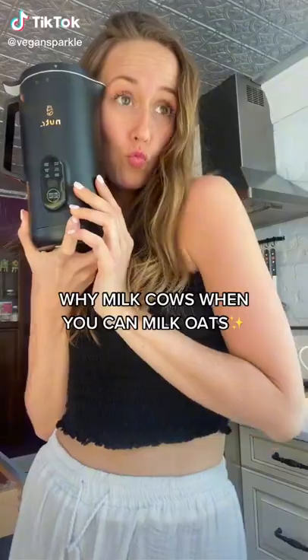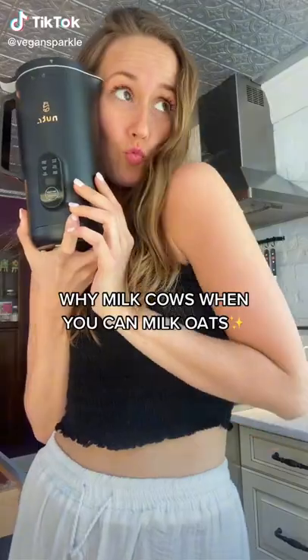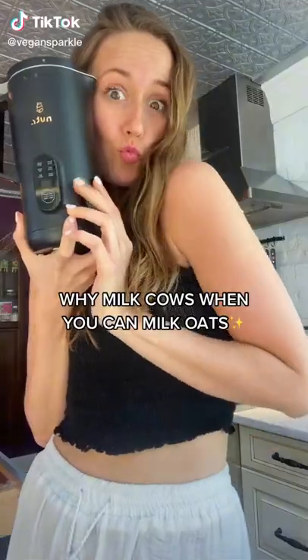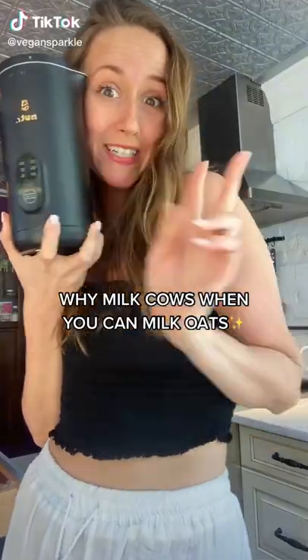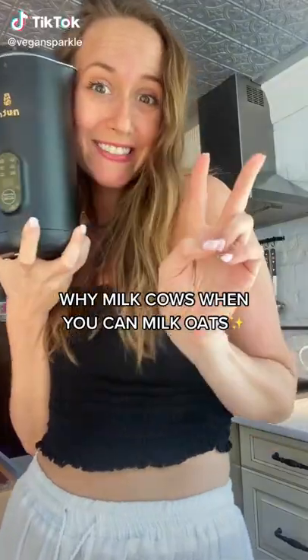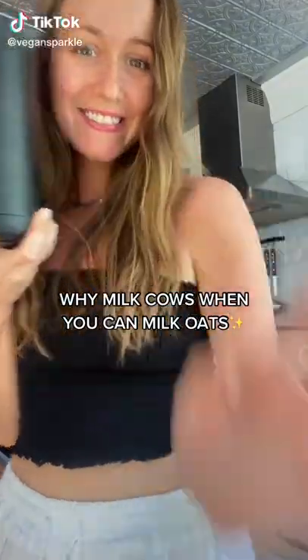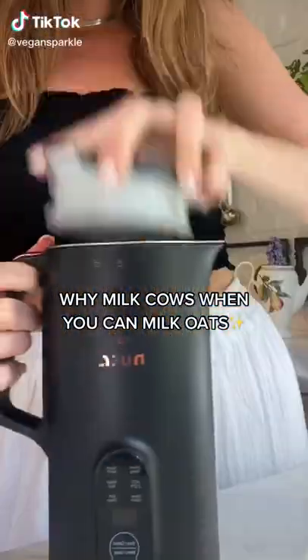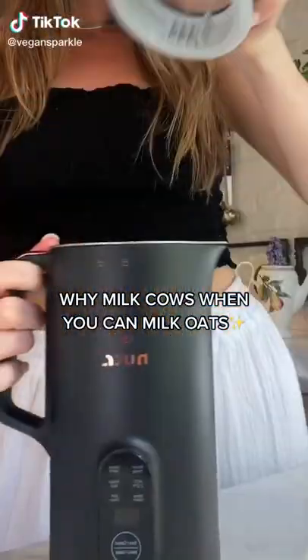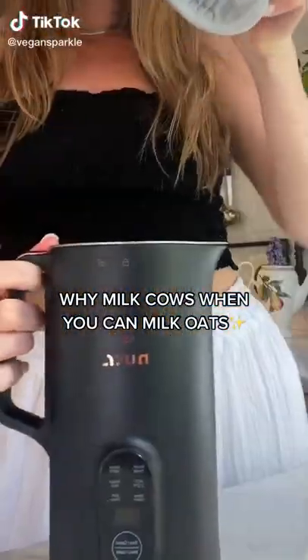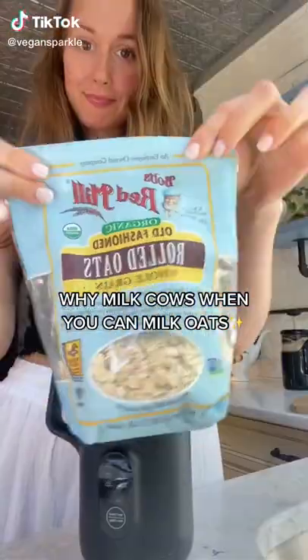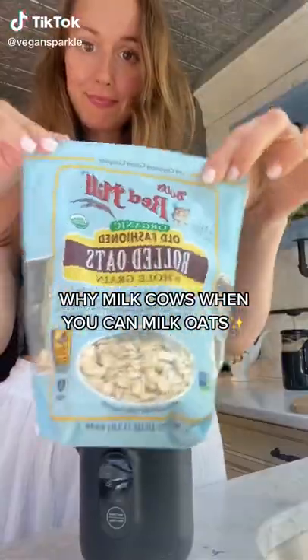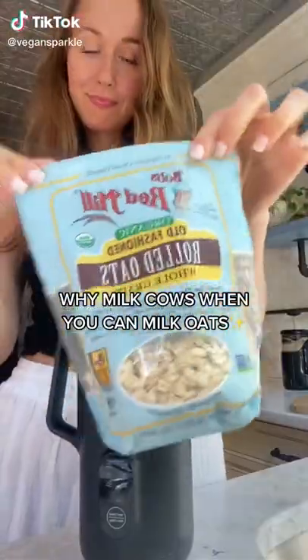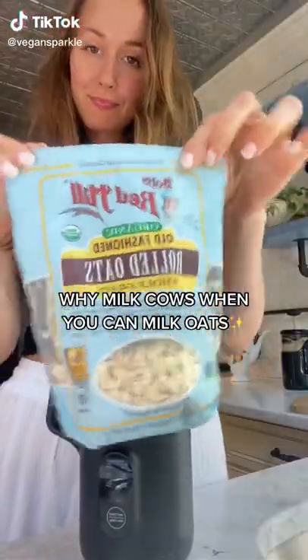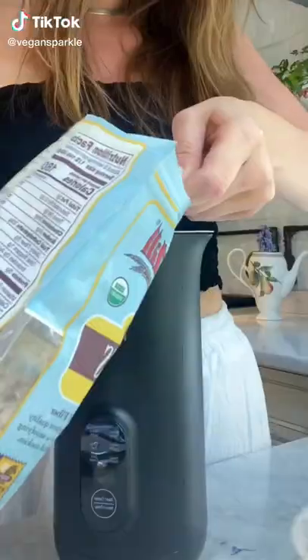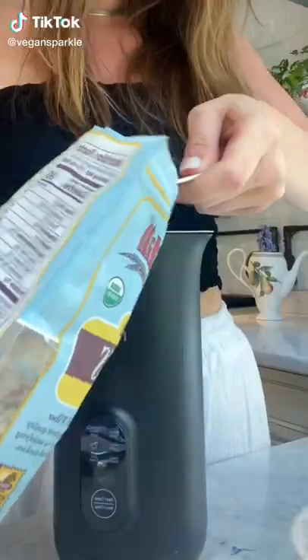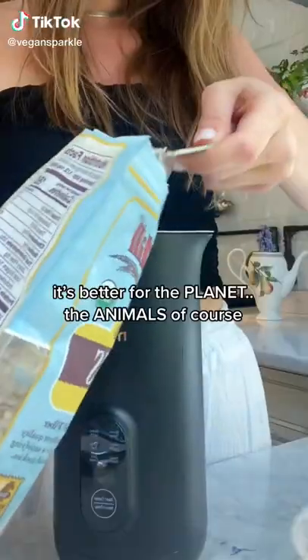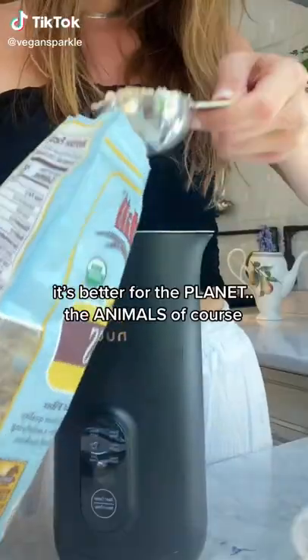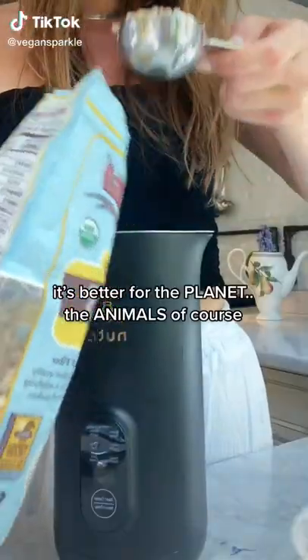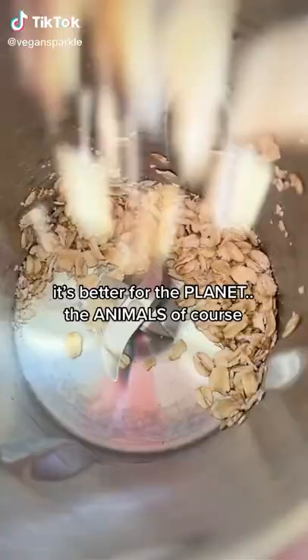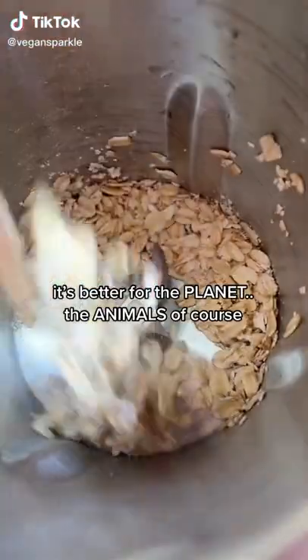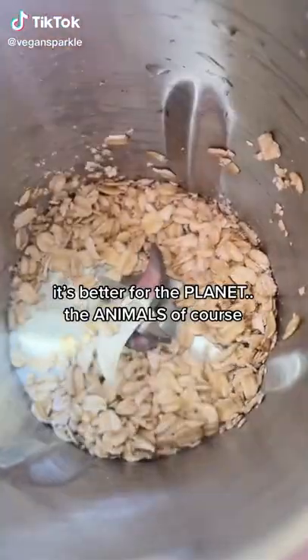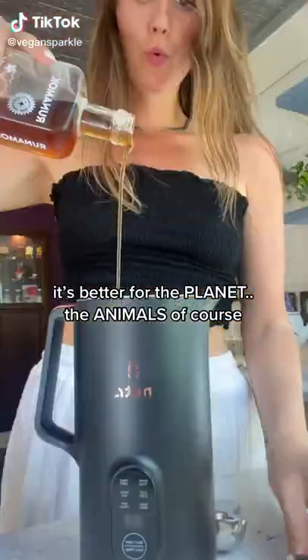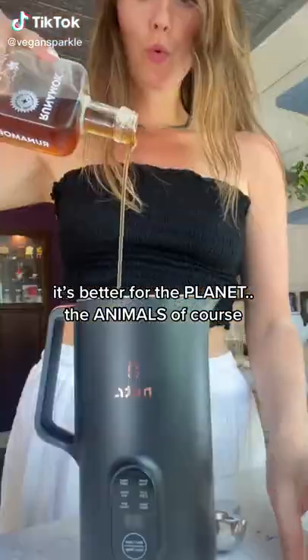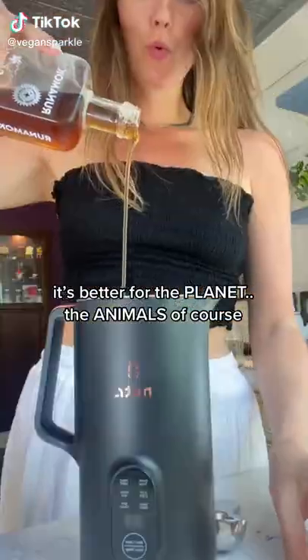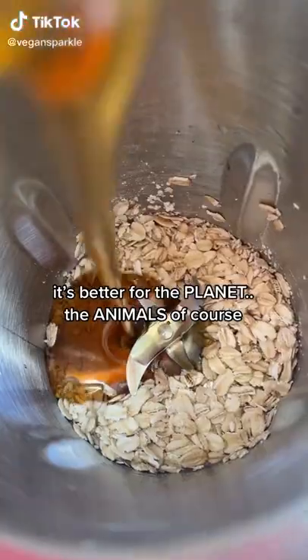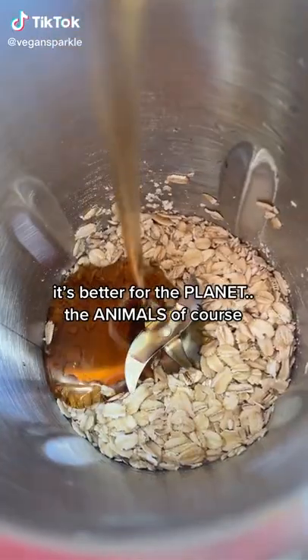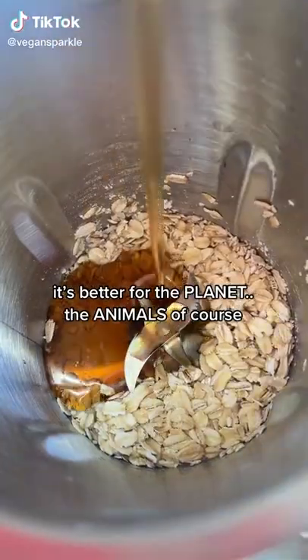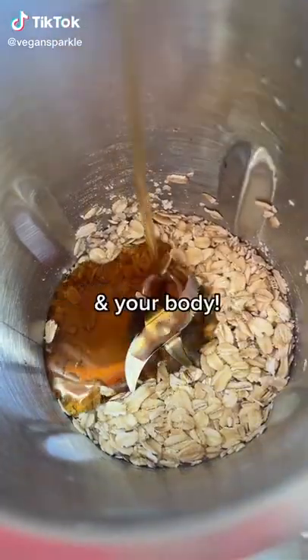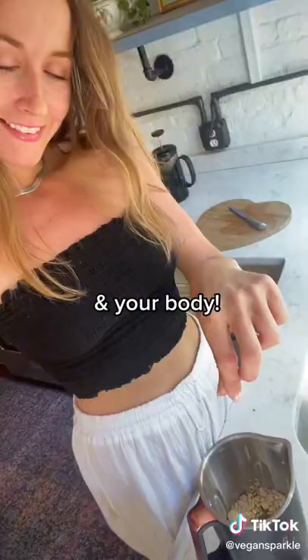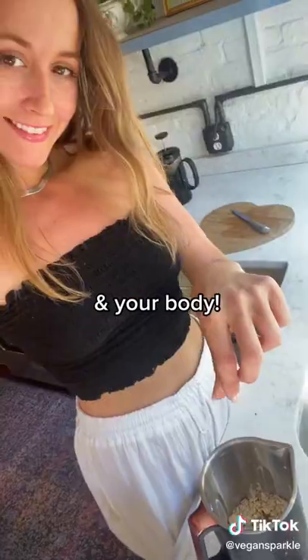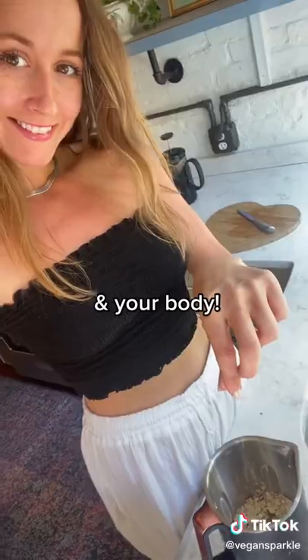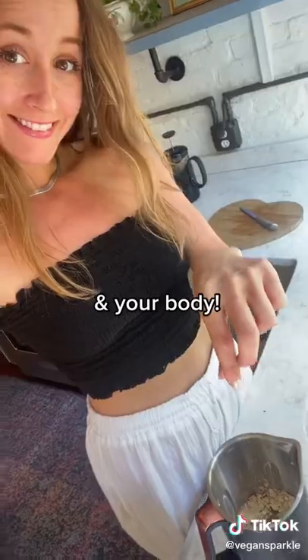Why milk cows when you can milk oats? It's better for the planet, the animals, and of course, your body.